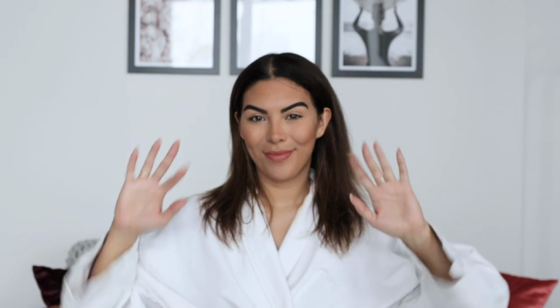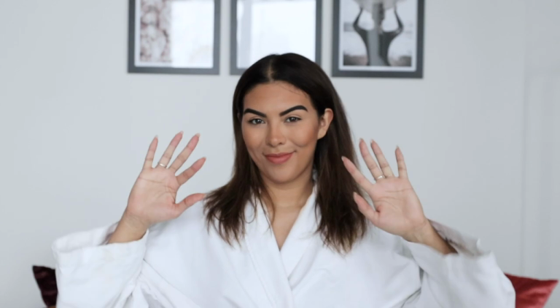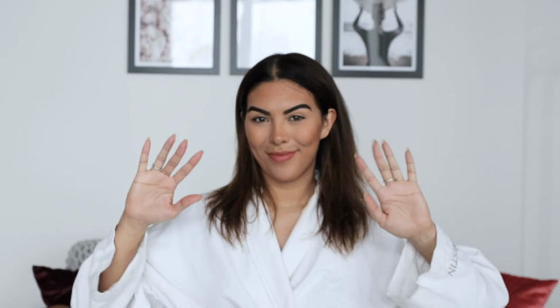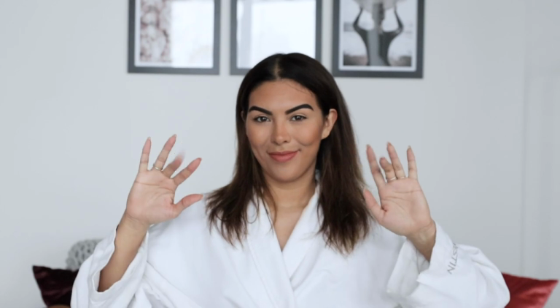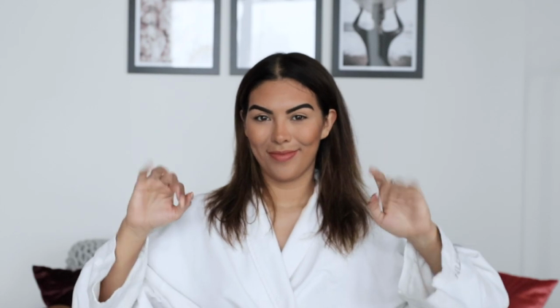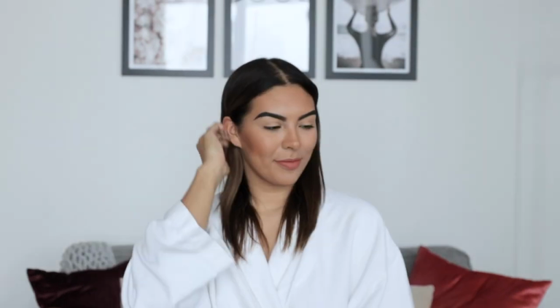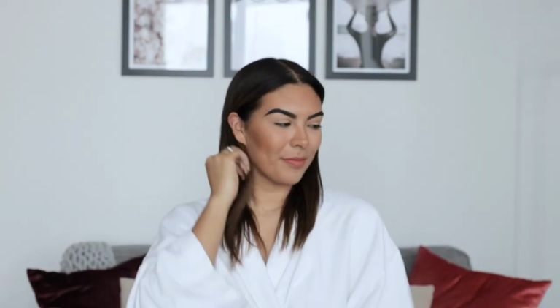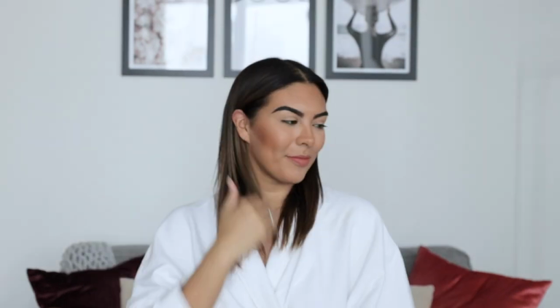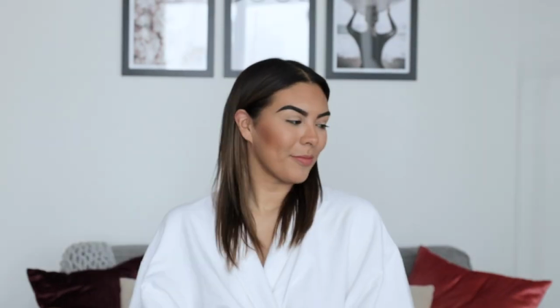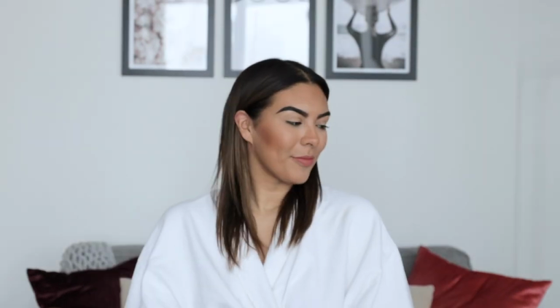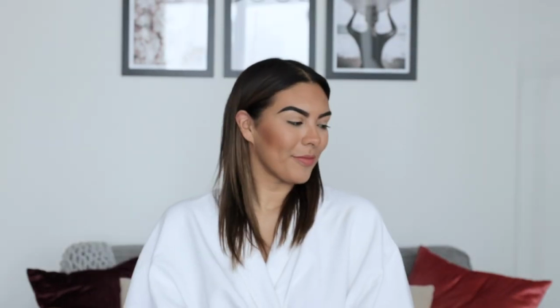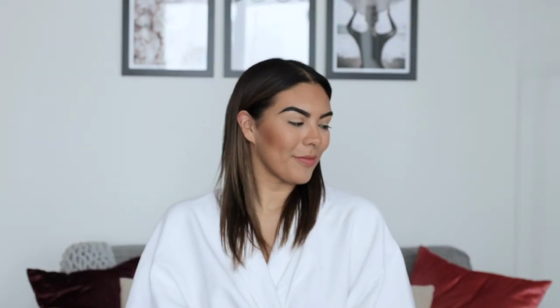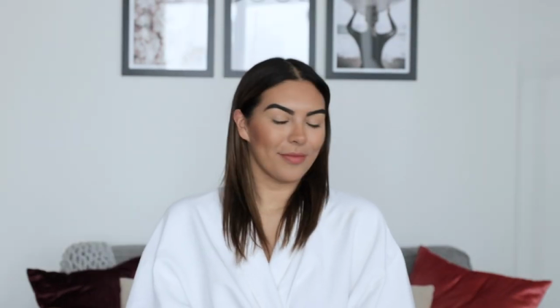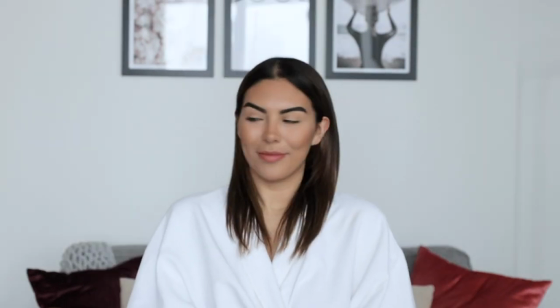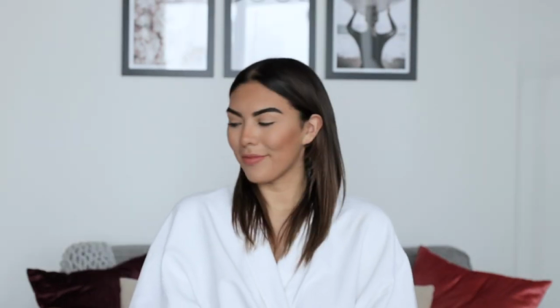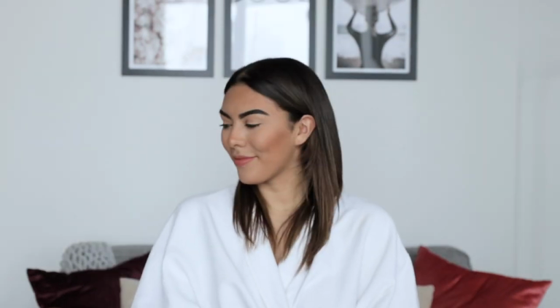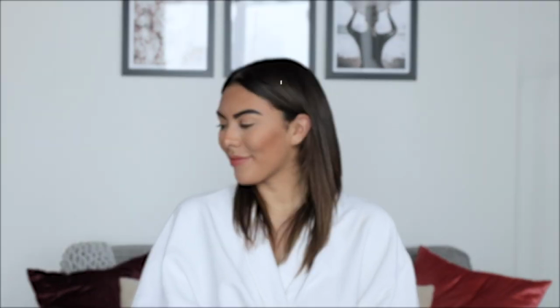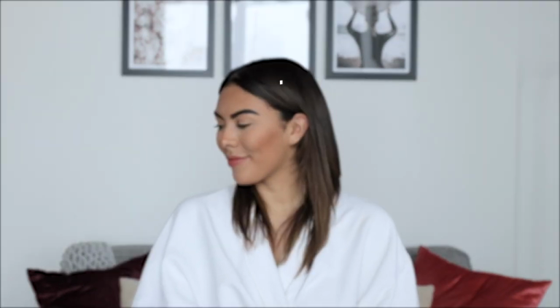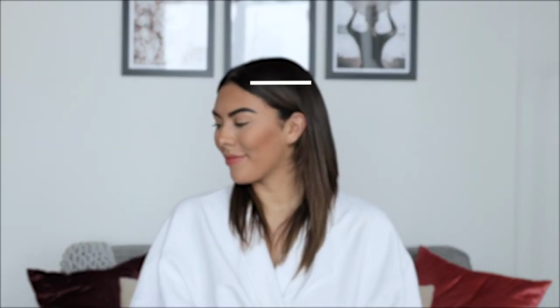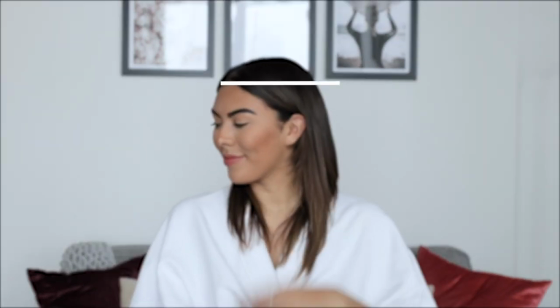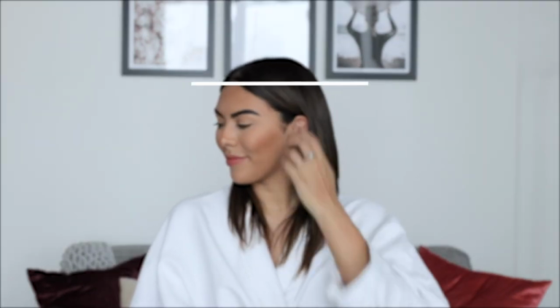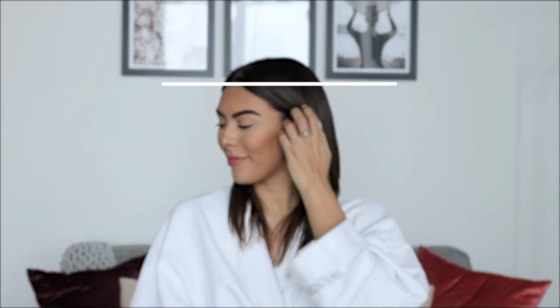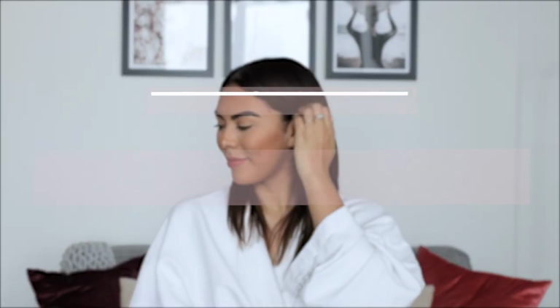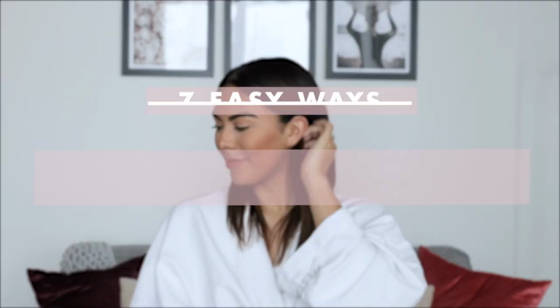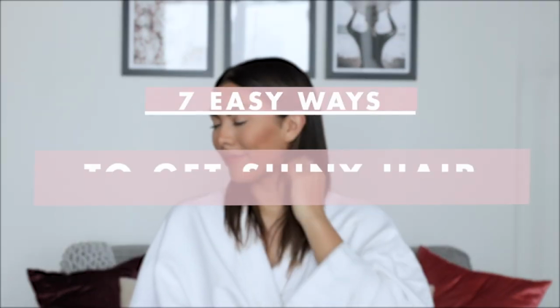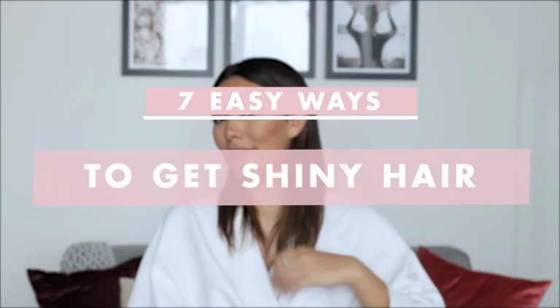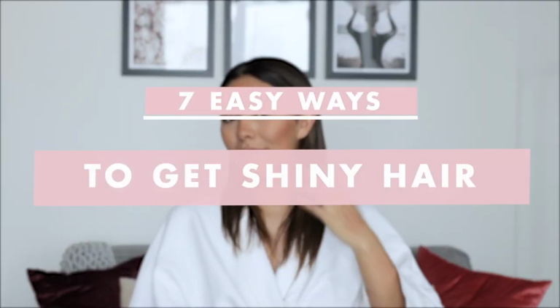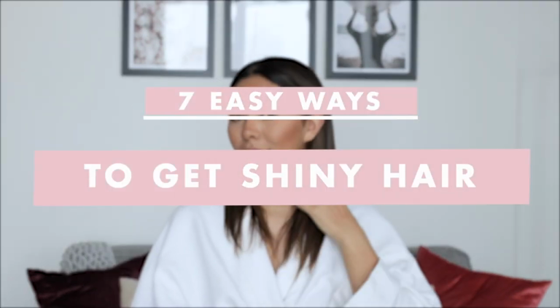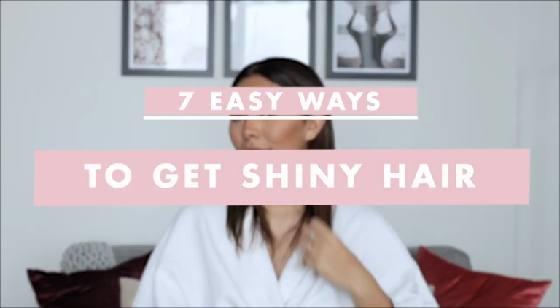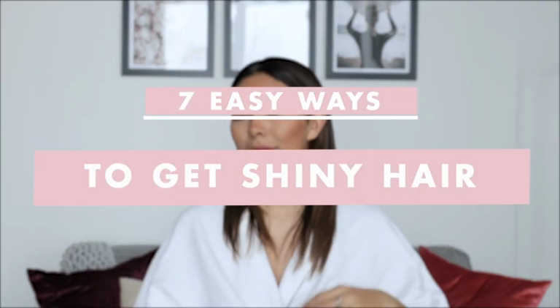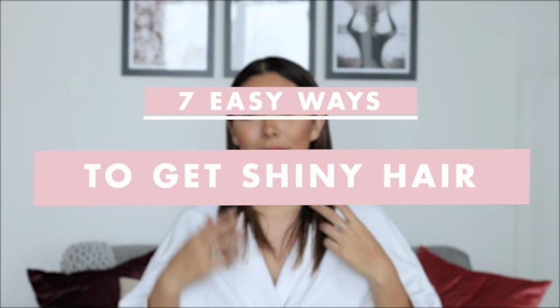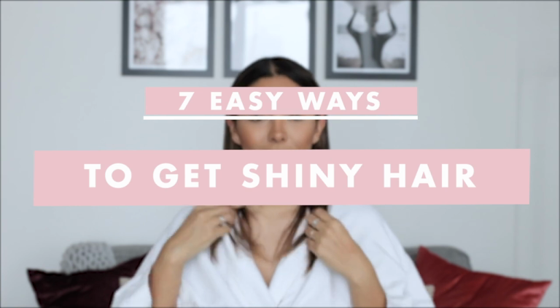What's up you guys? I'm Anna and today I'm going to show you the 7 top tips on how to get super shiny hair.